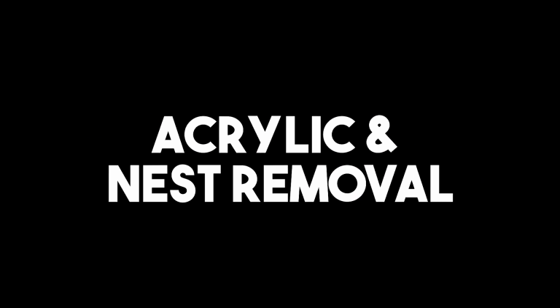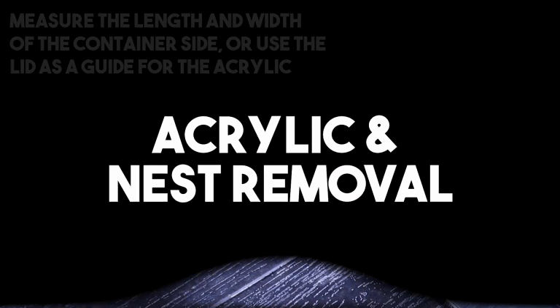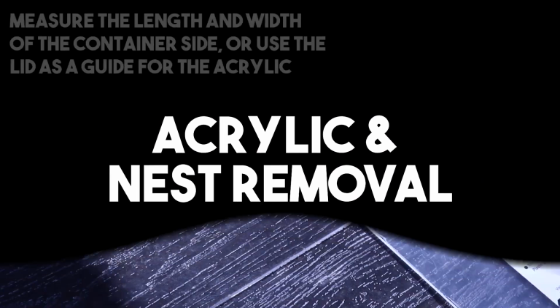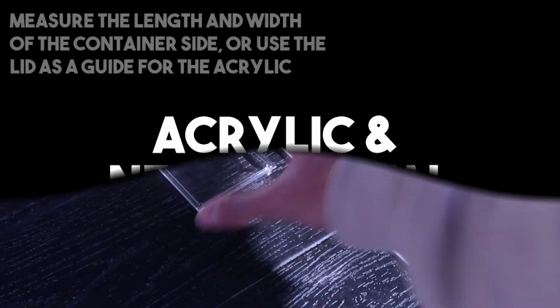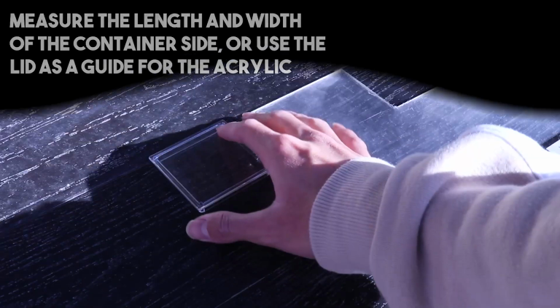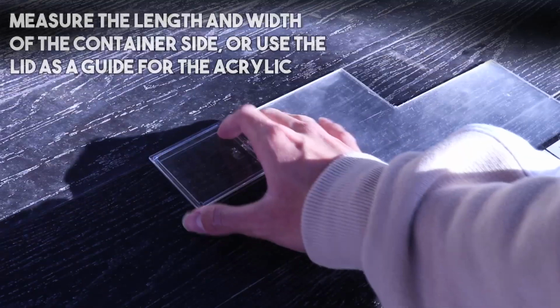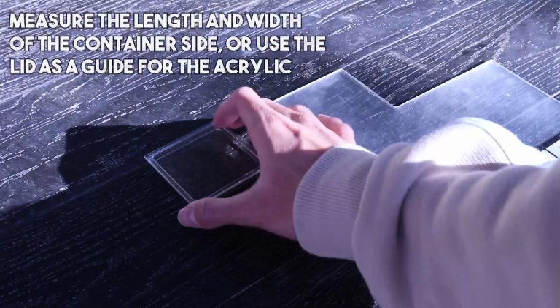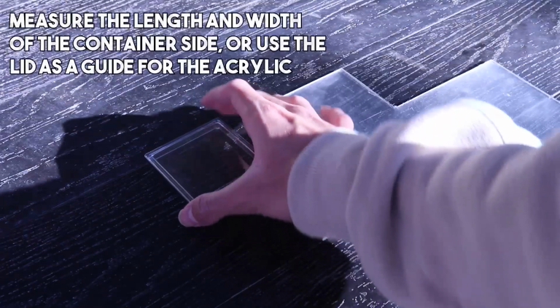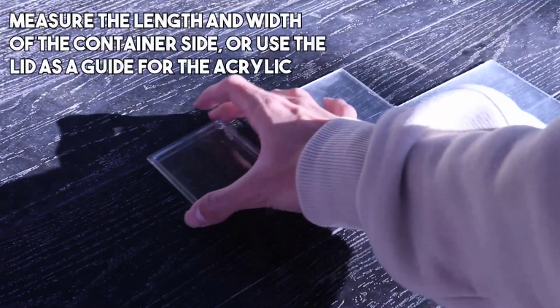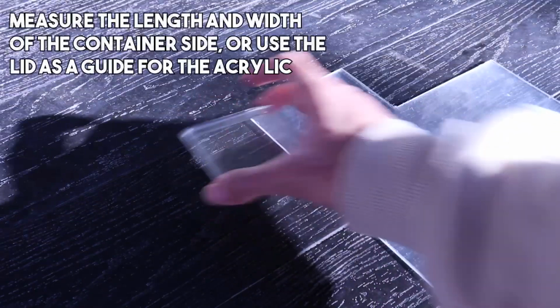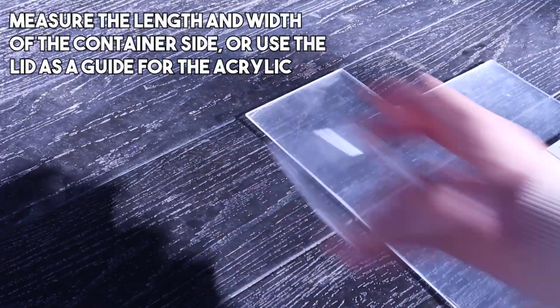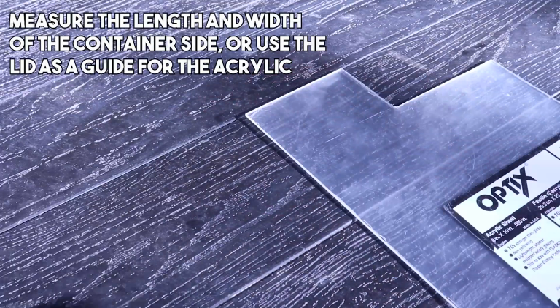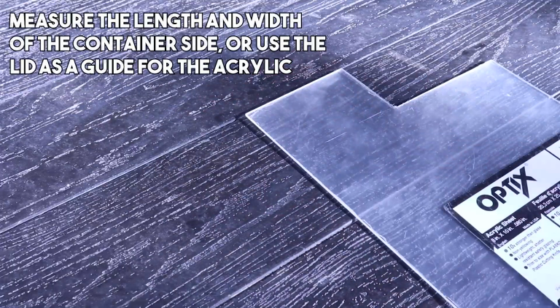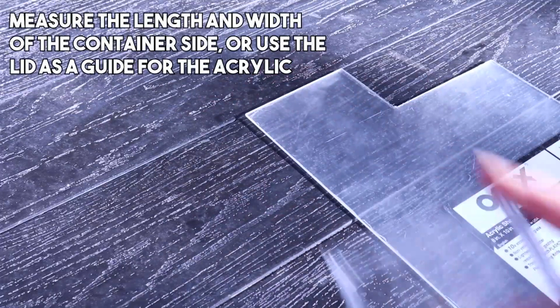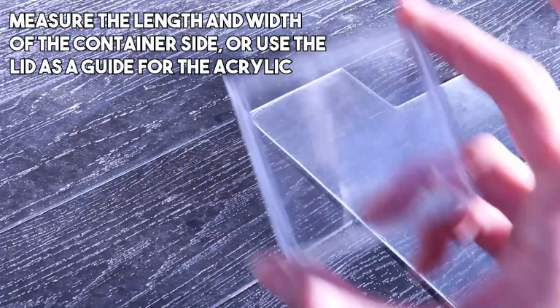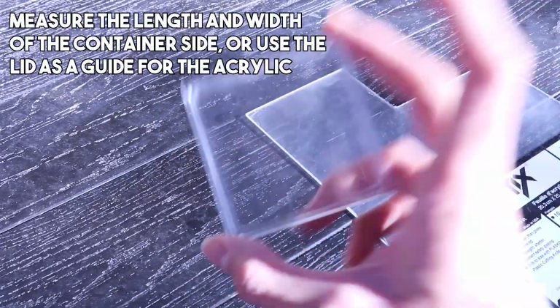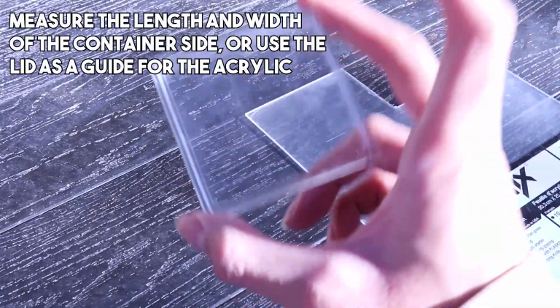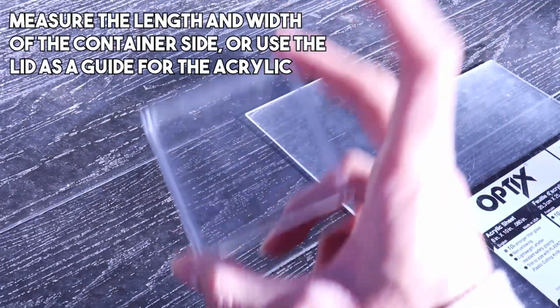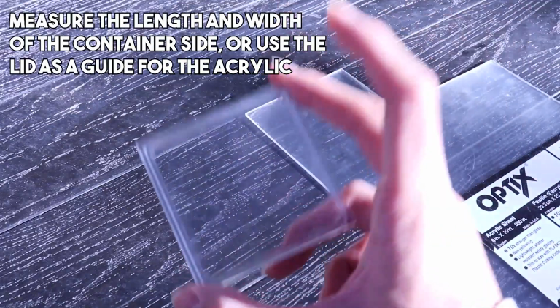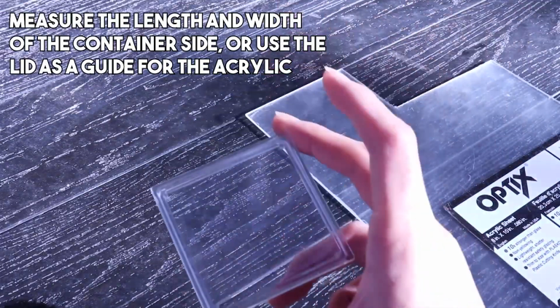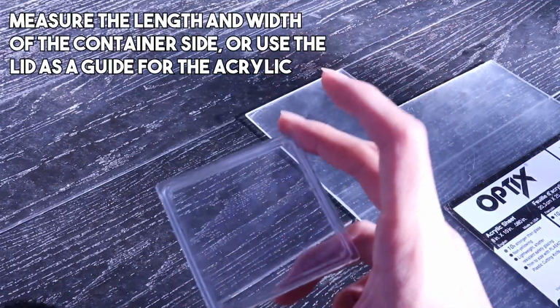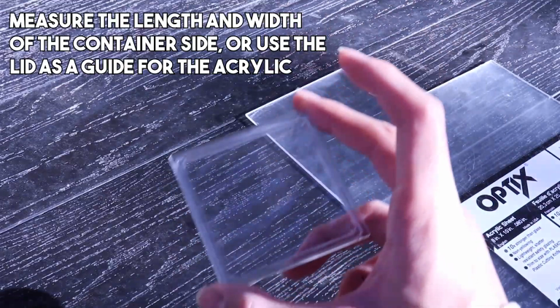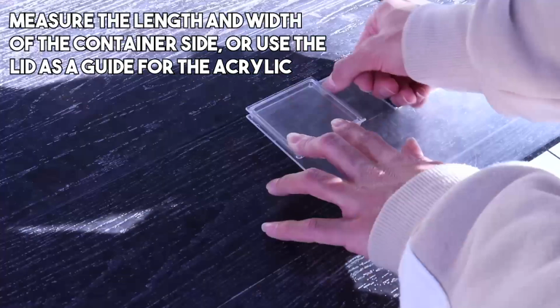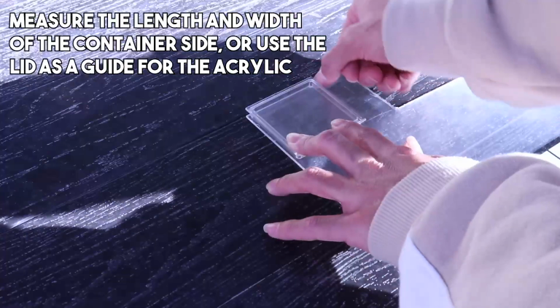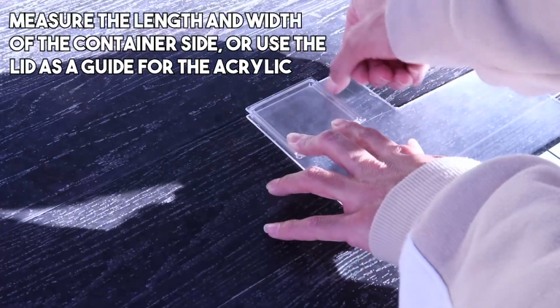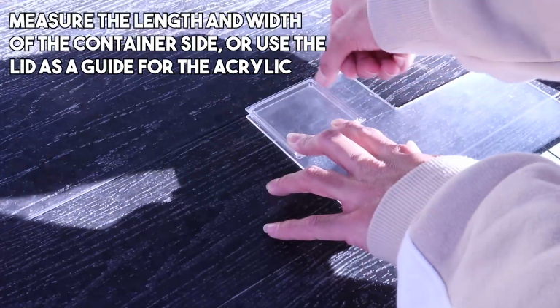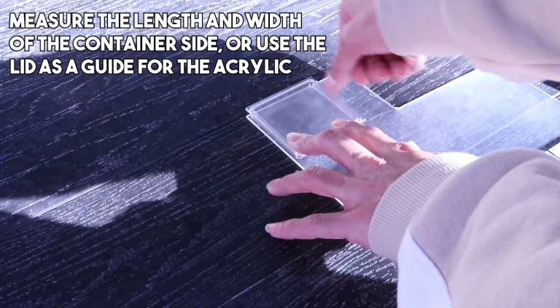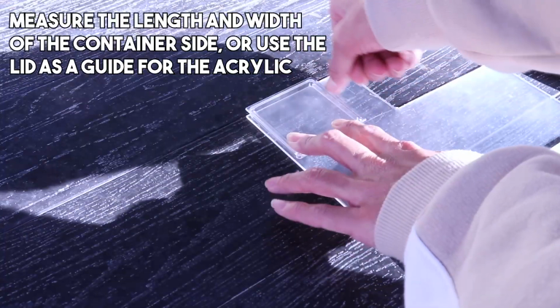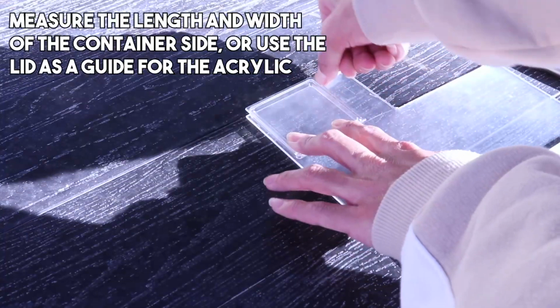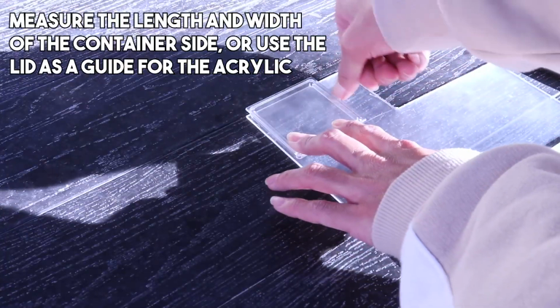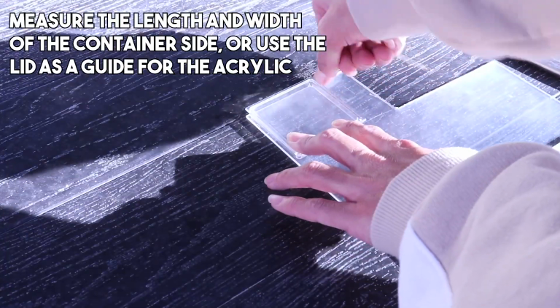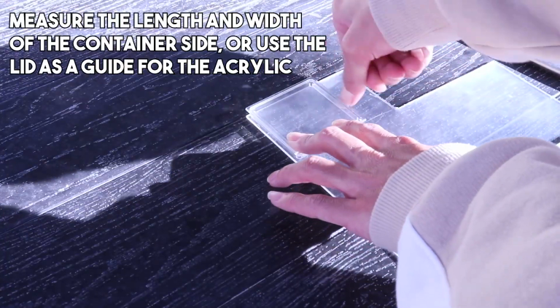Using the container lid as a guide, I marked a light outline with my fingernail and went to cutting.